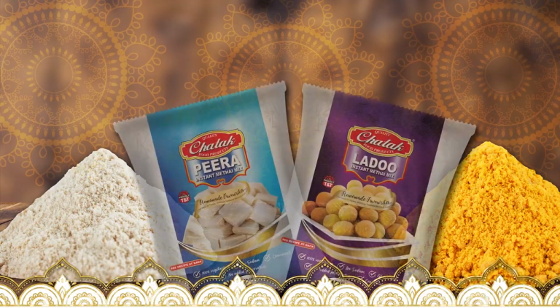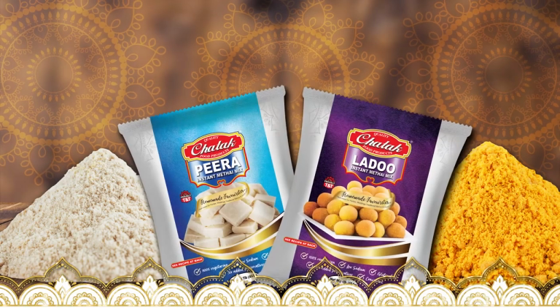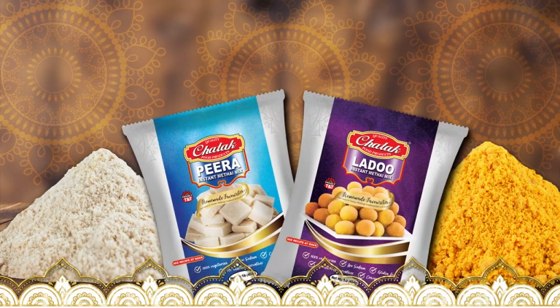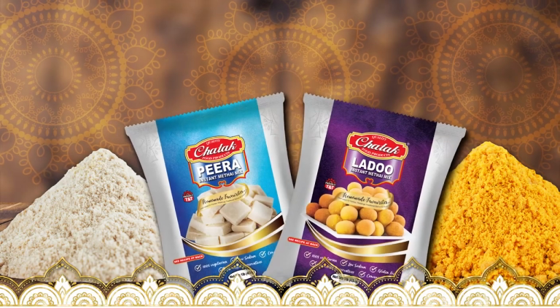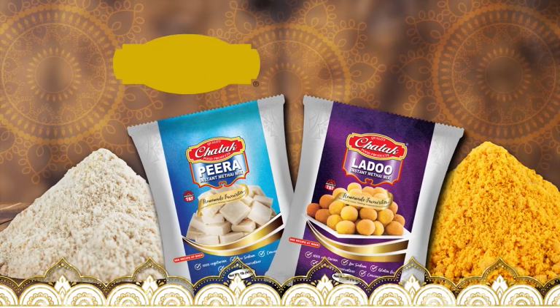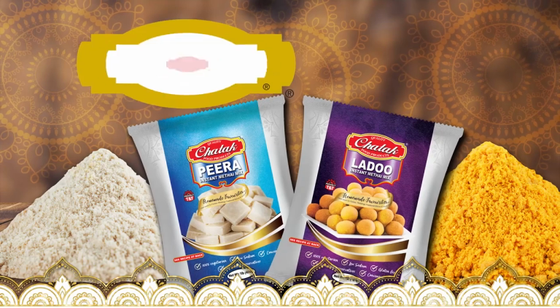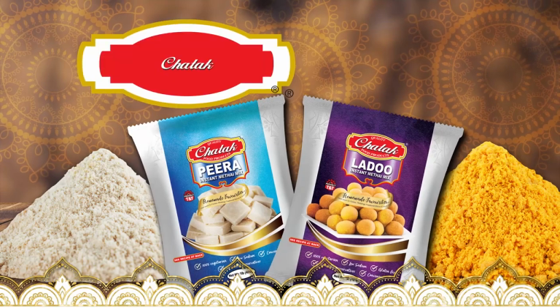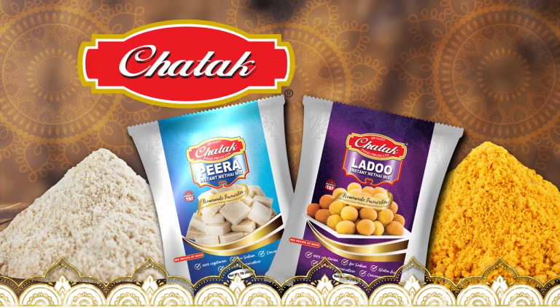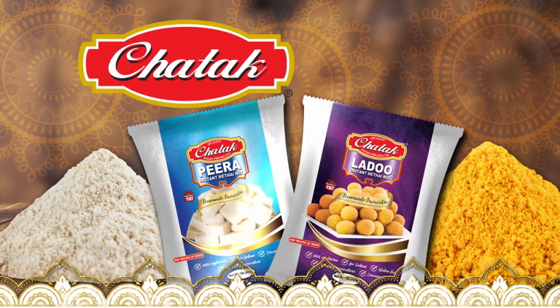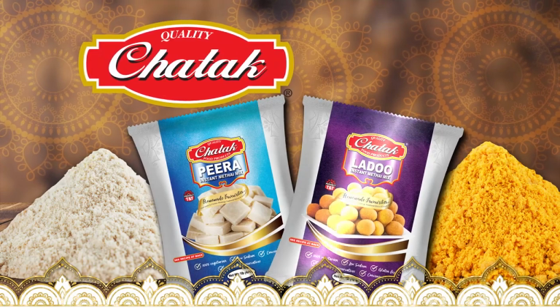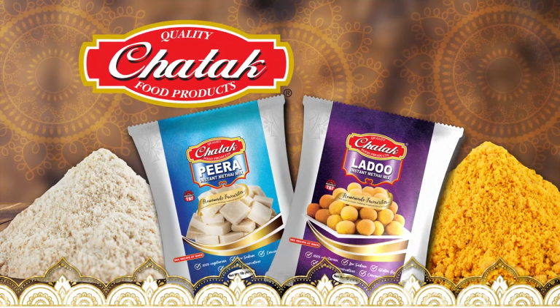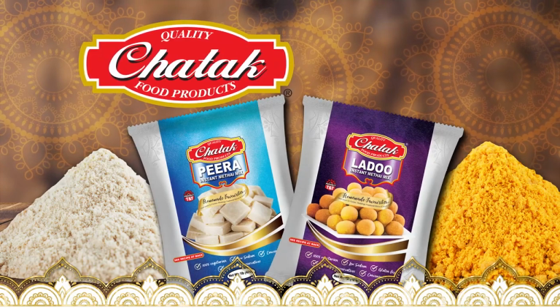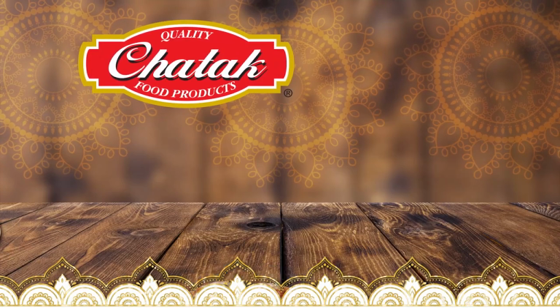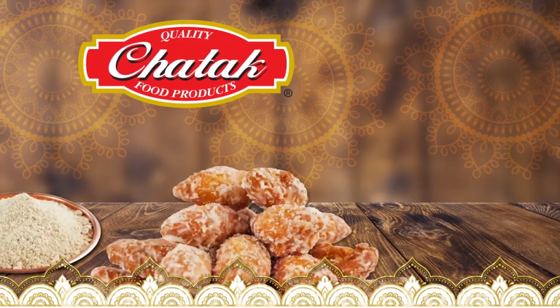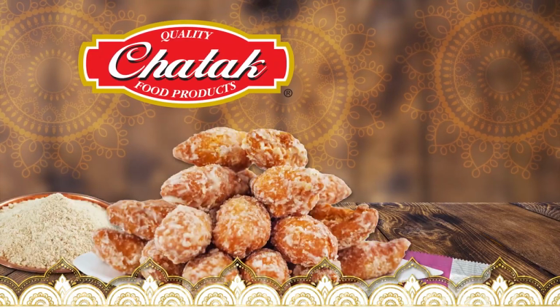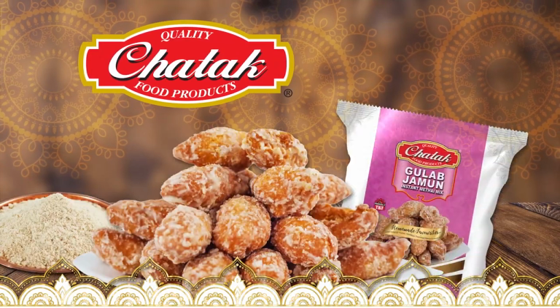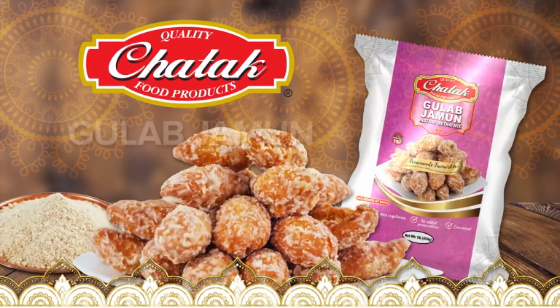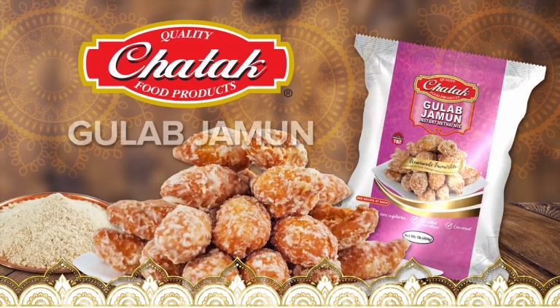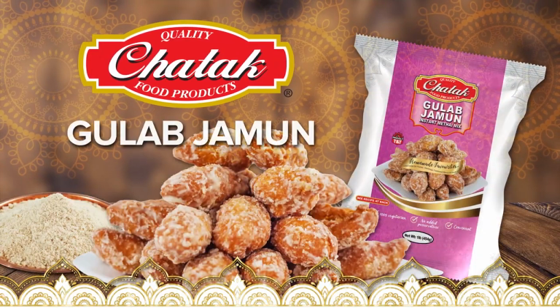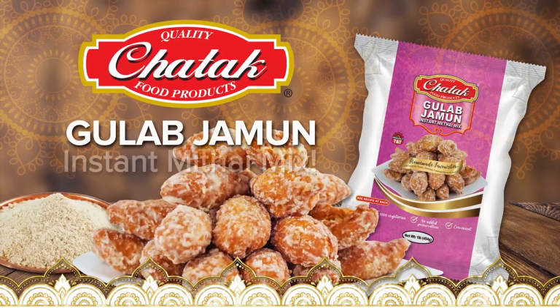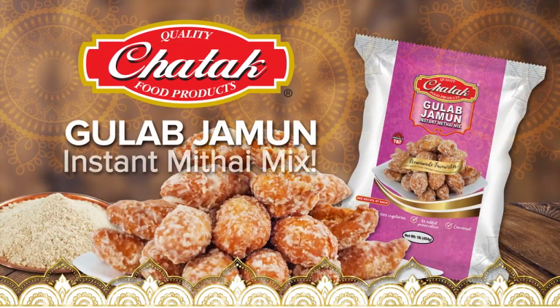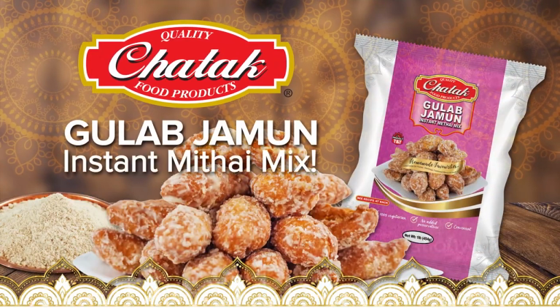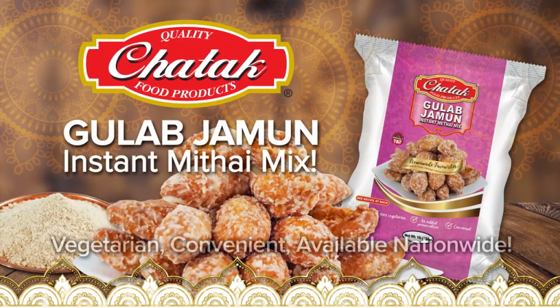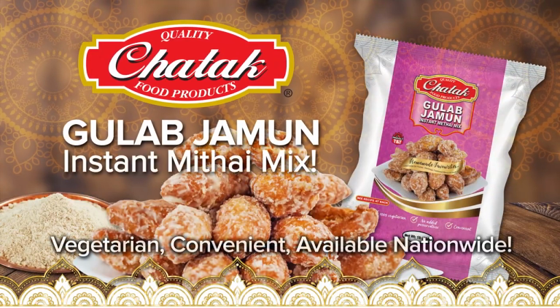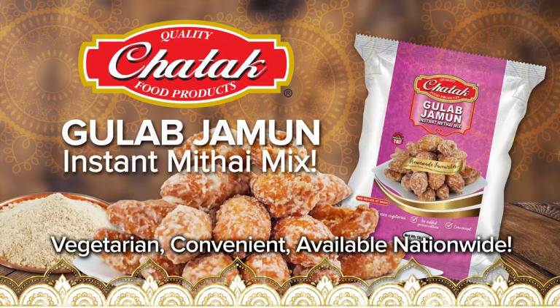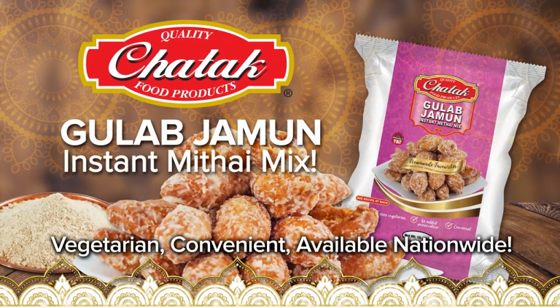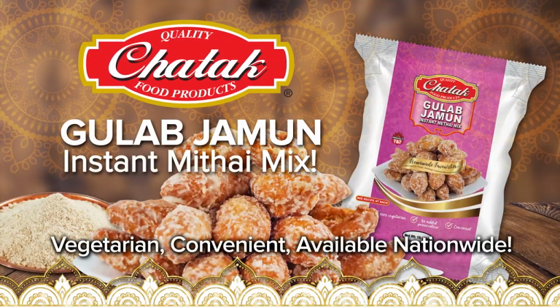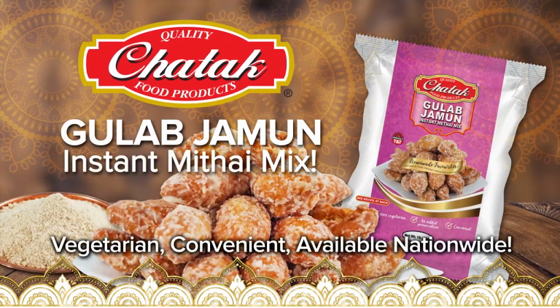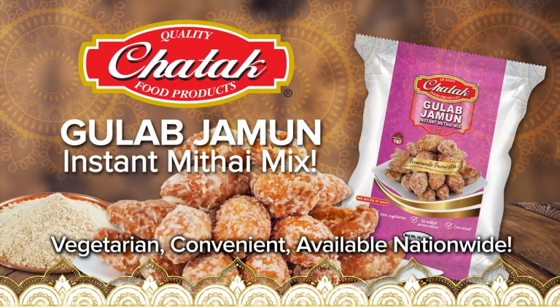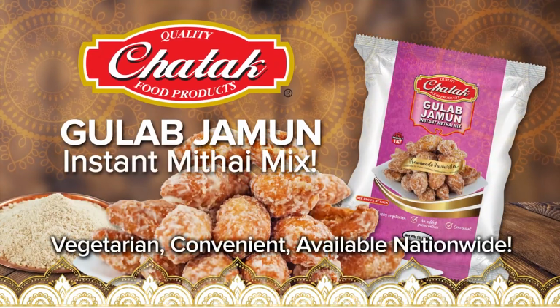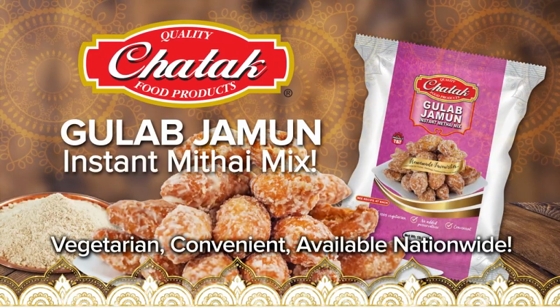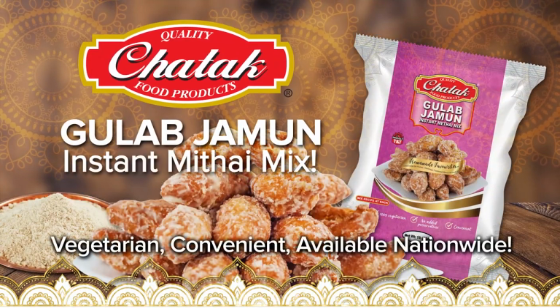Ma's Kitchen is a Chatta Kitchen. Now available: Gulab Jamun Instant Mithai Mix.